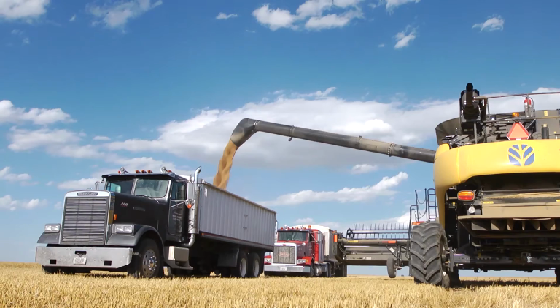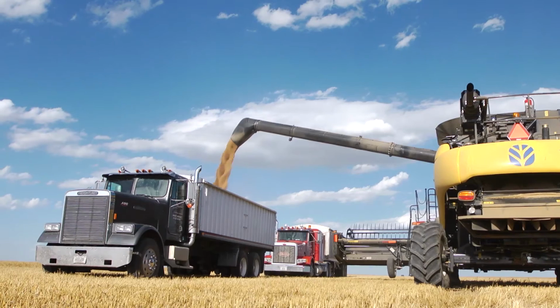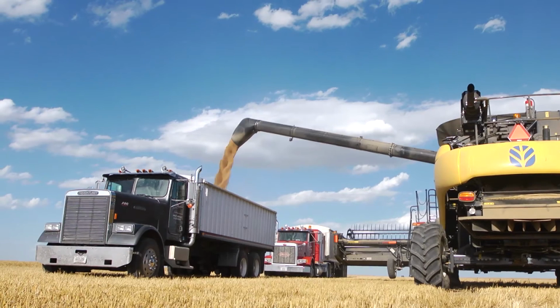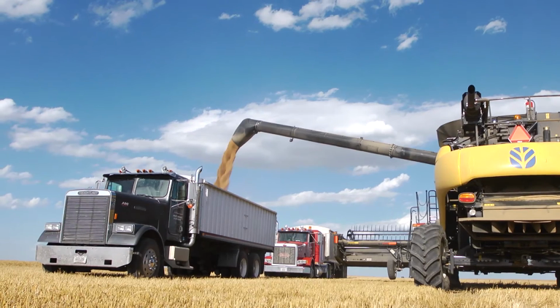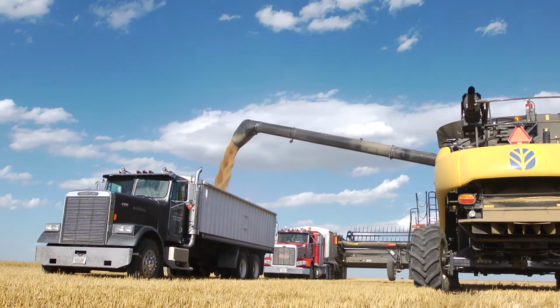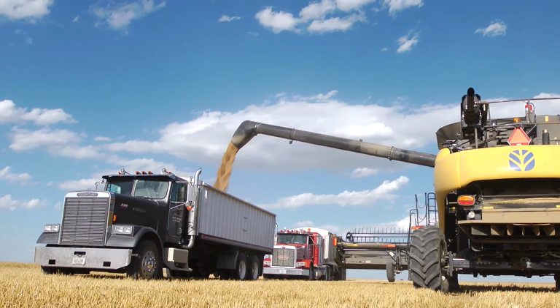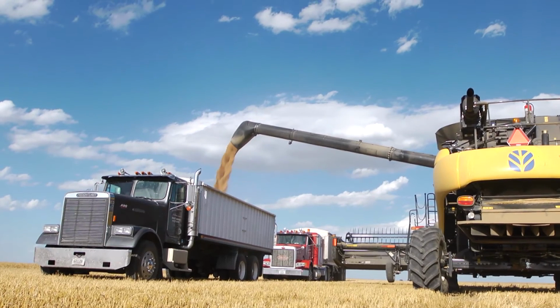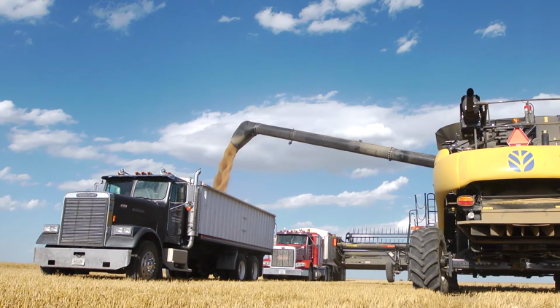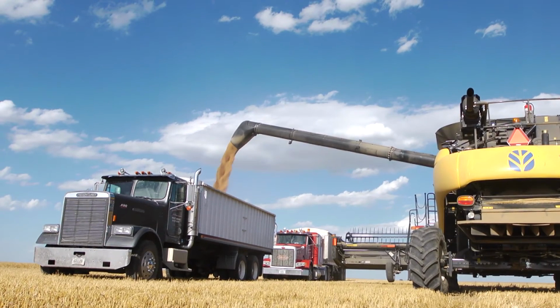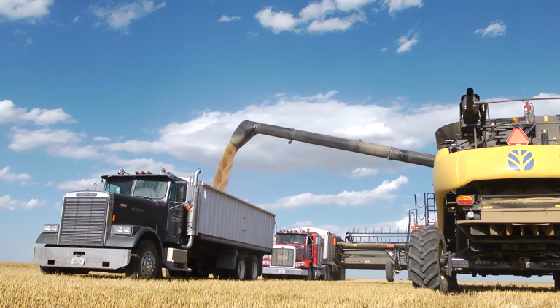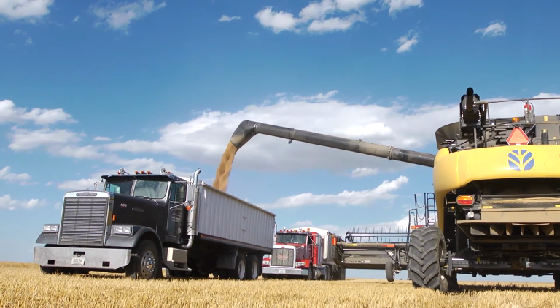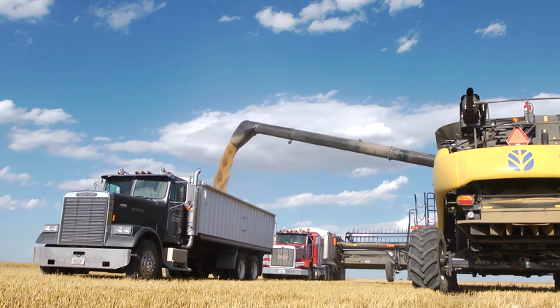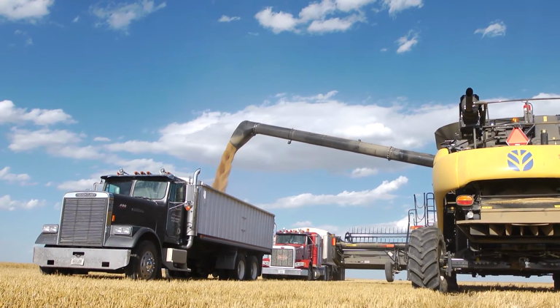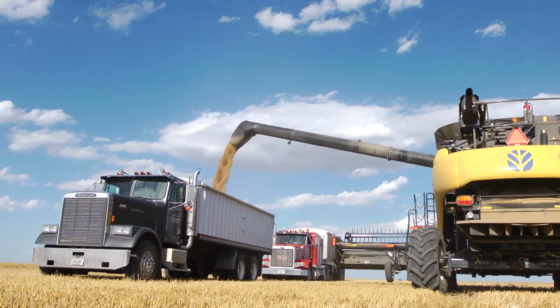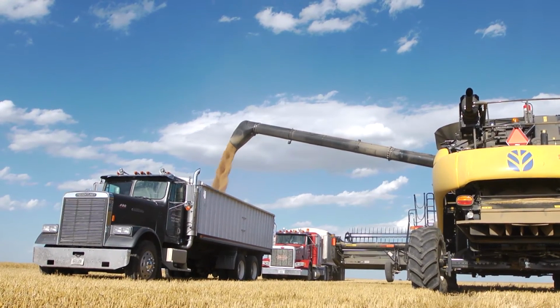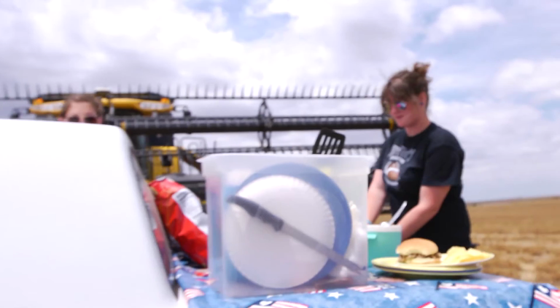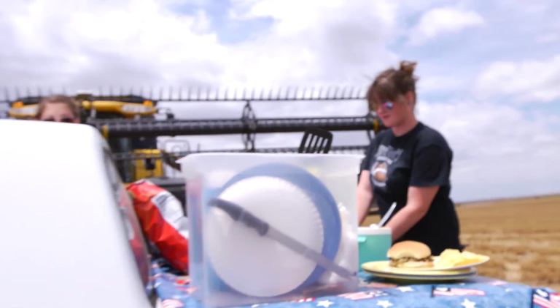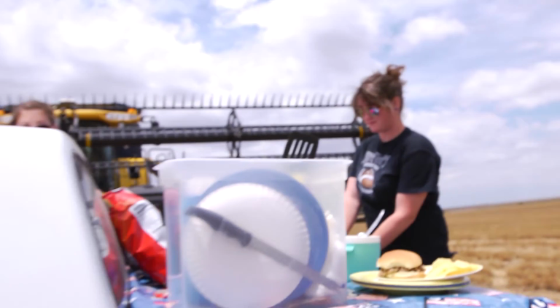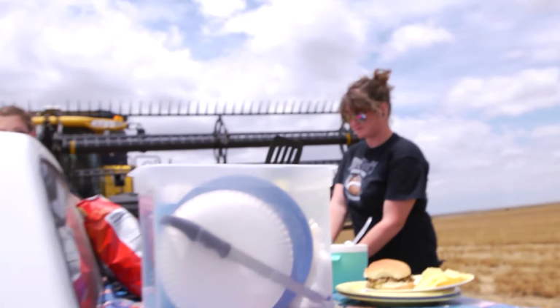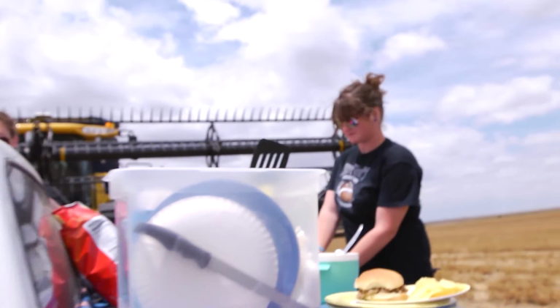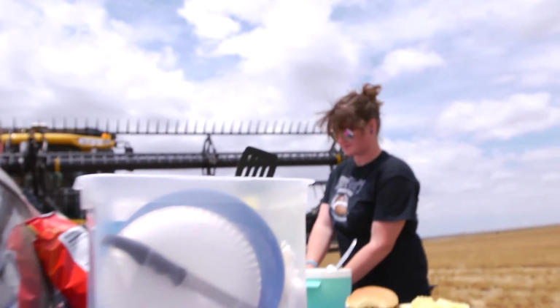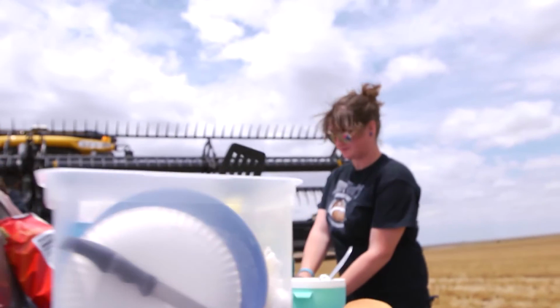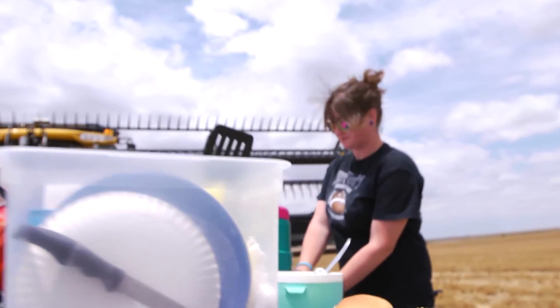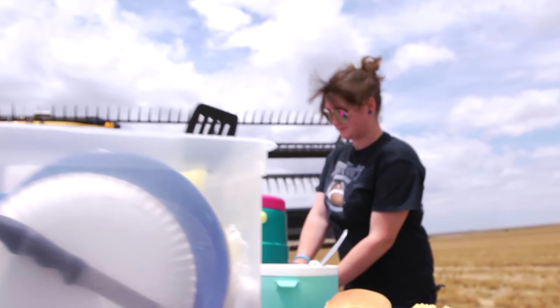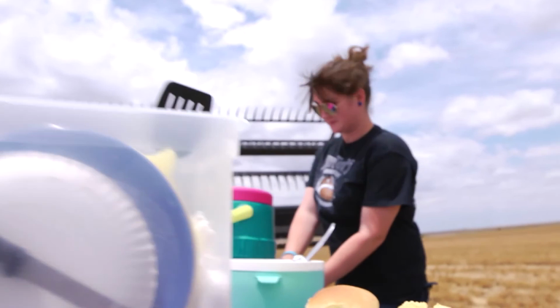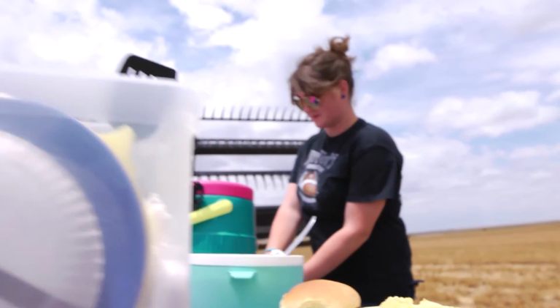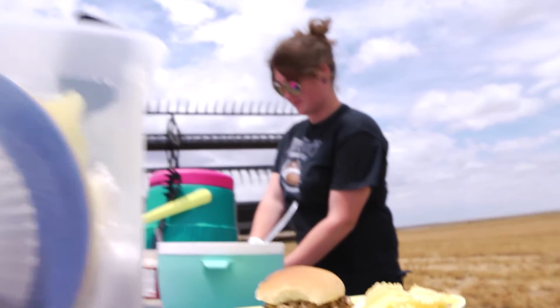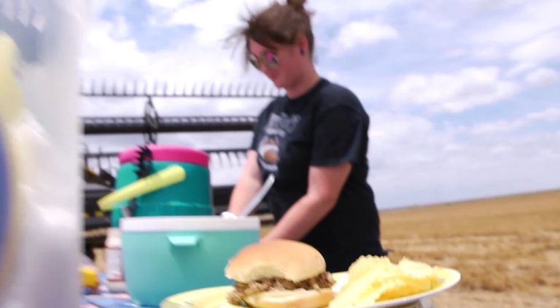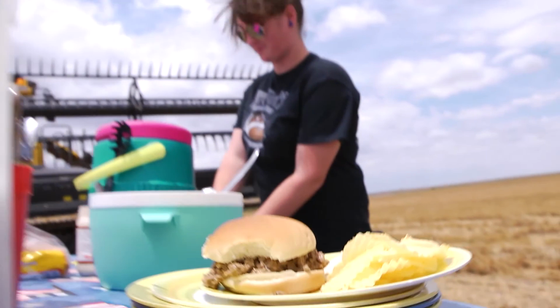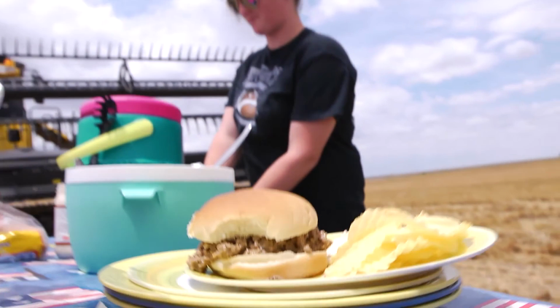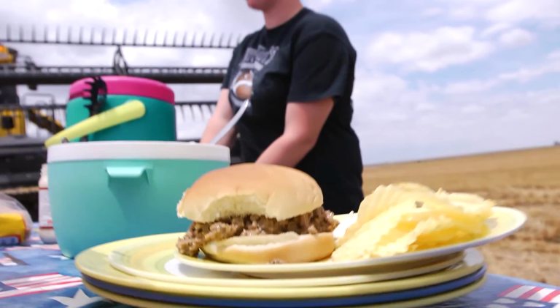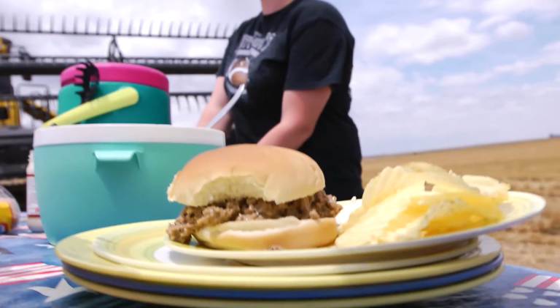Growing the bread that we eat takes teamwork. When everyone helps out, no one is left to do the work alone, and we all get to enjoy the finished product.